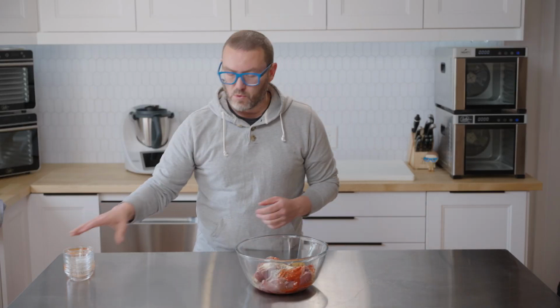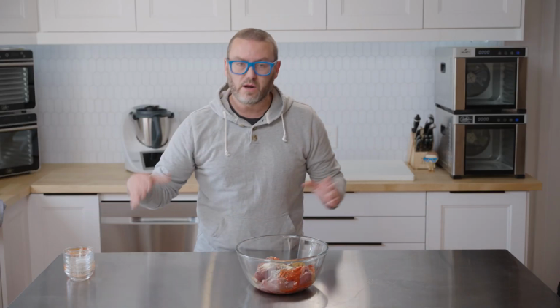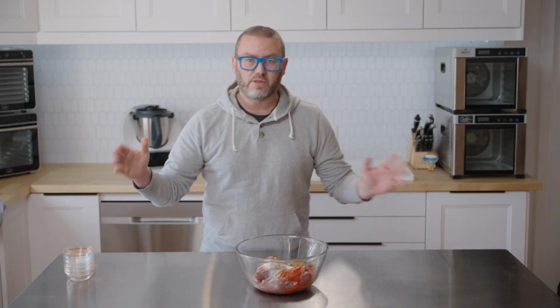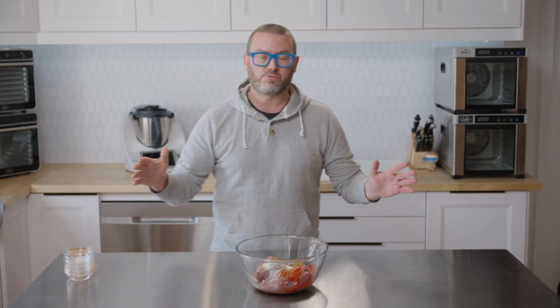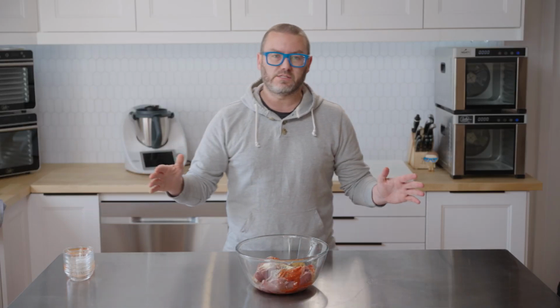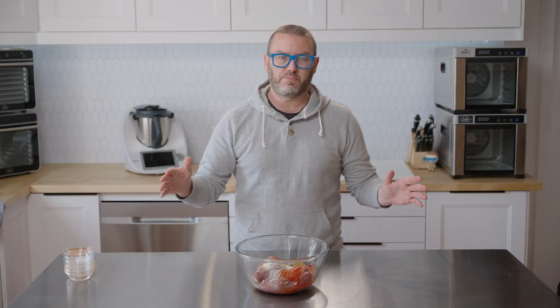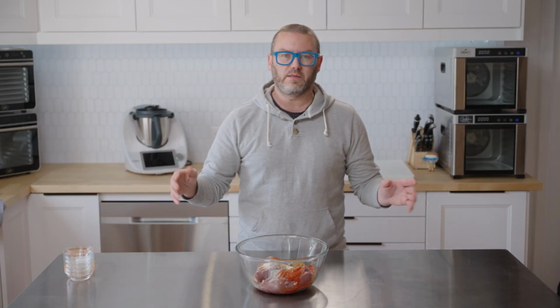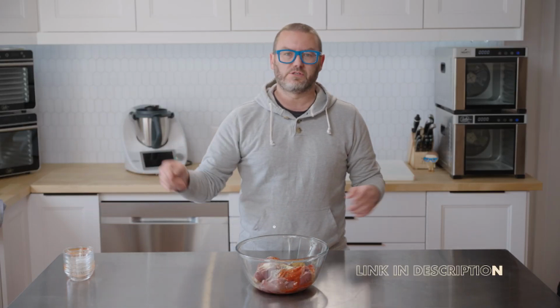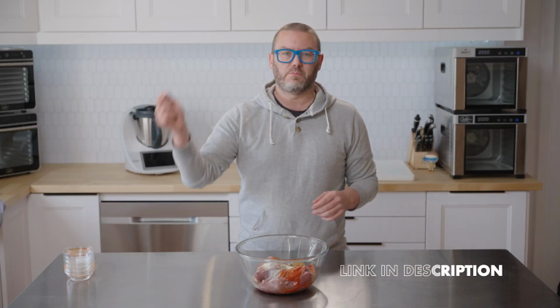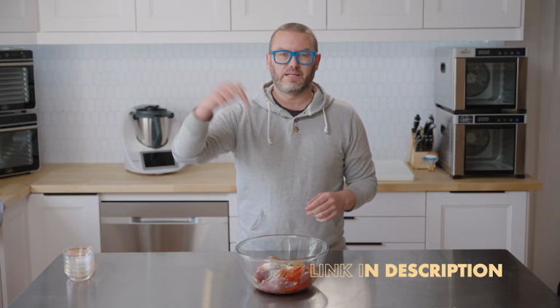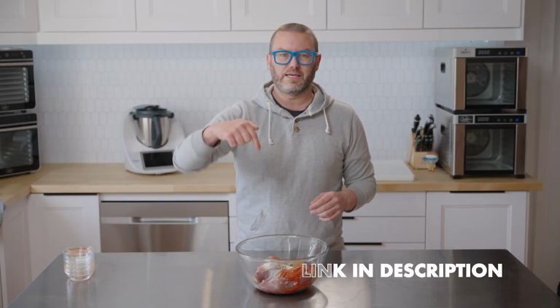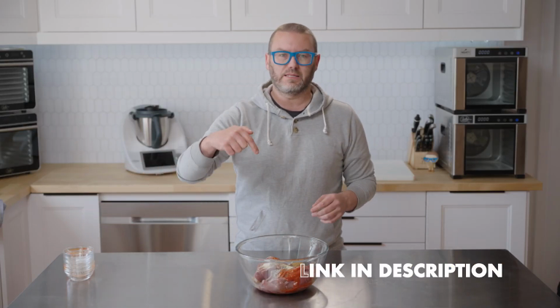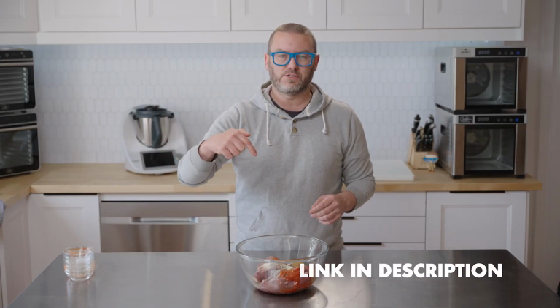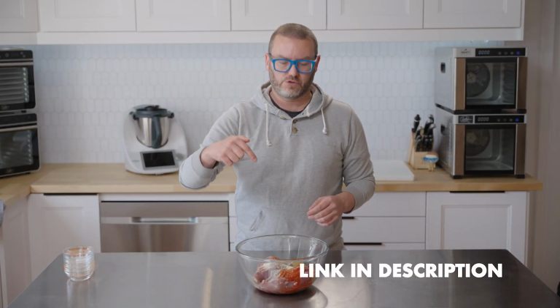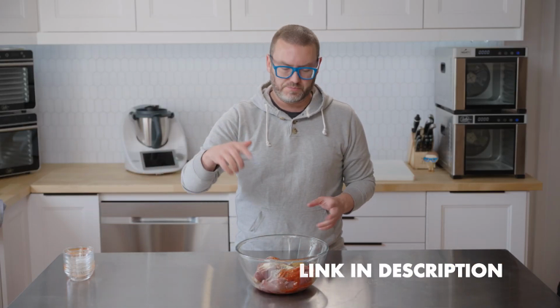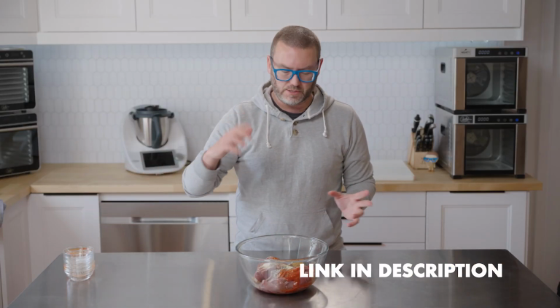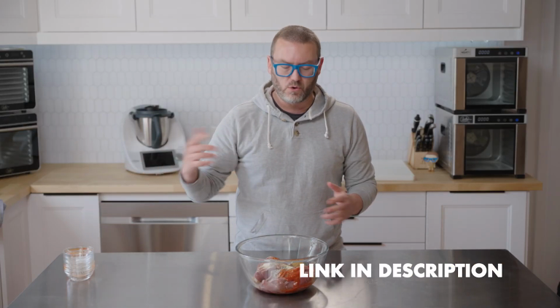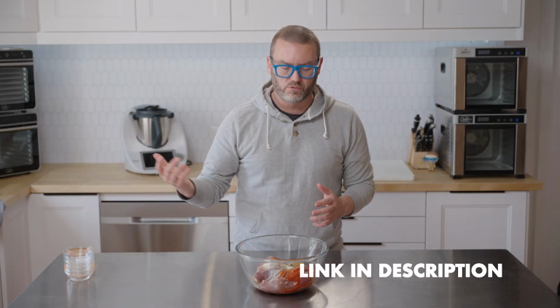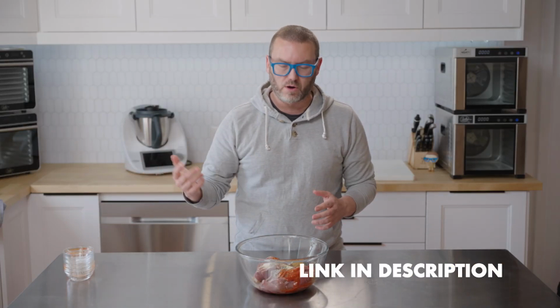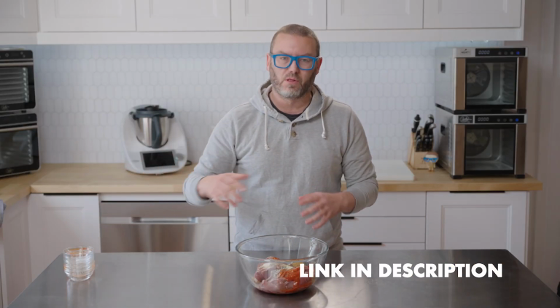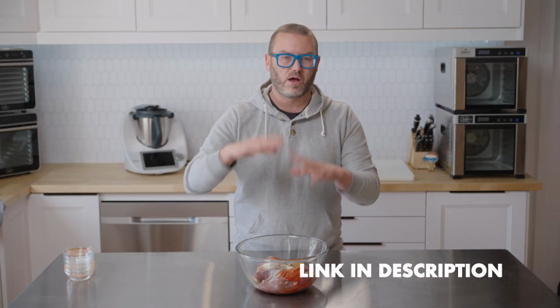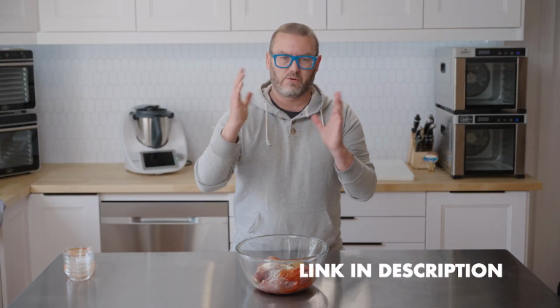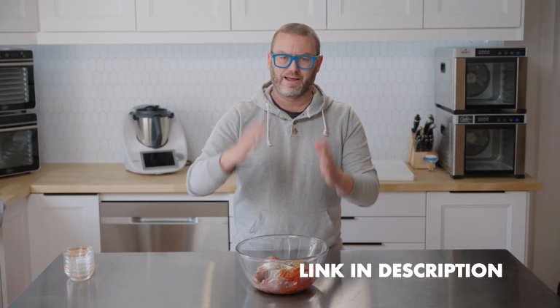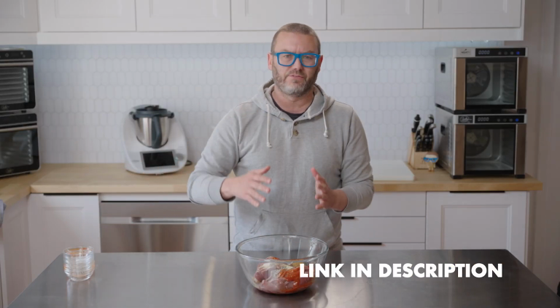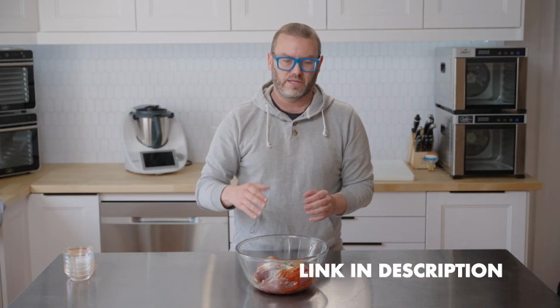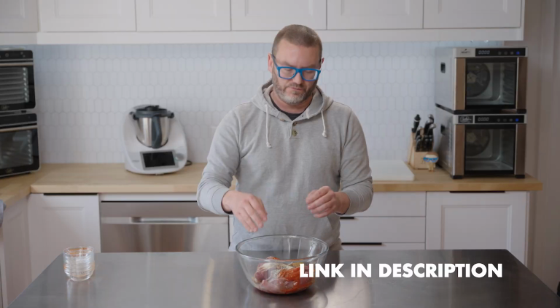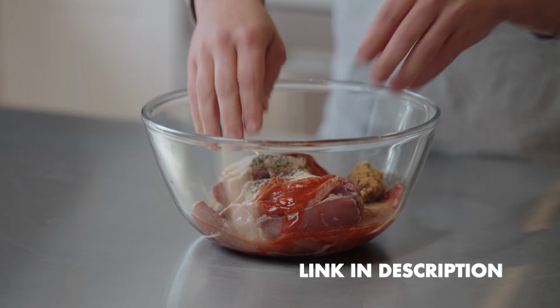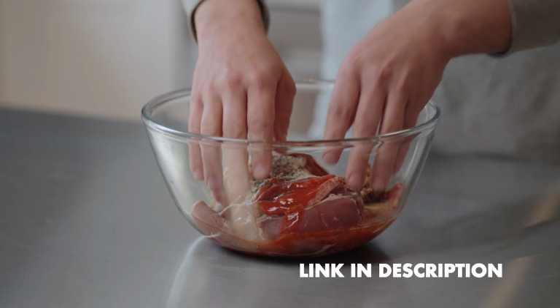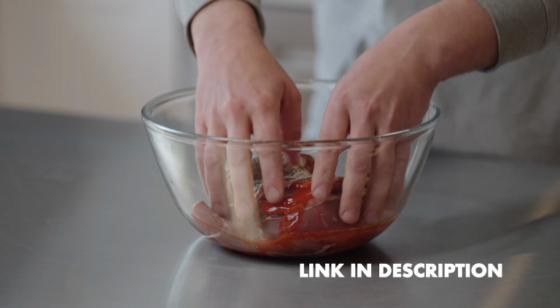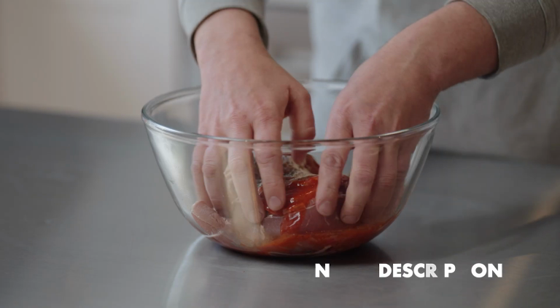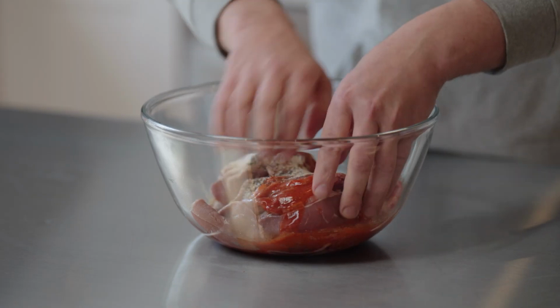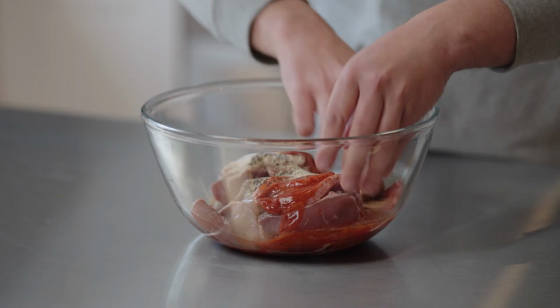If you want the full recipe, there's going to be a link in the description. Go over to our blog — we've got everything fully listed for you there.